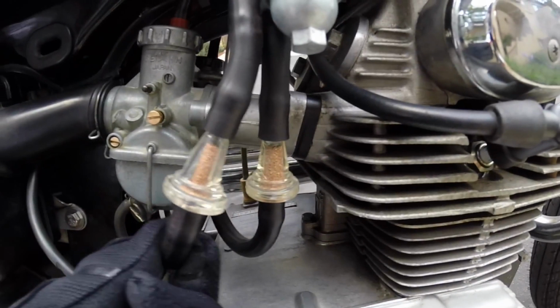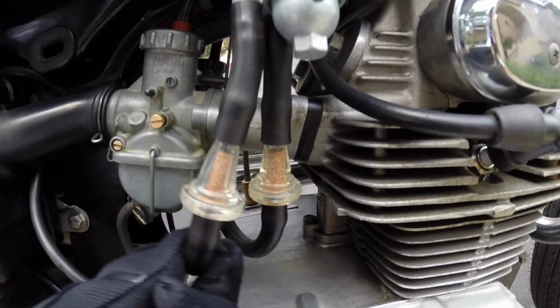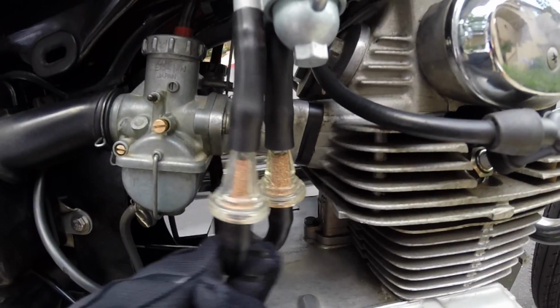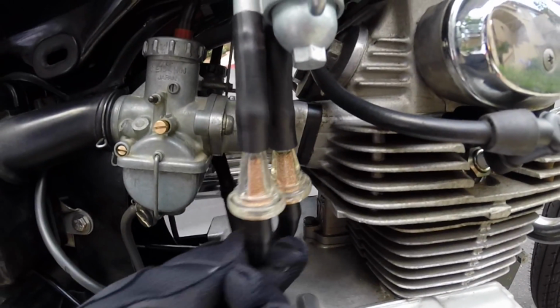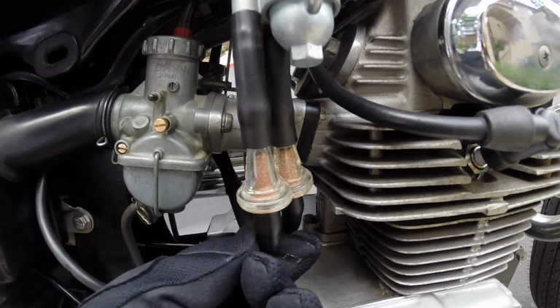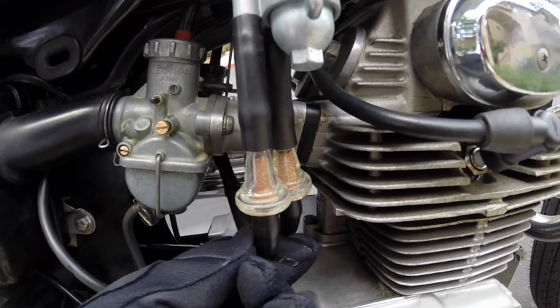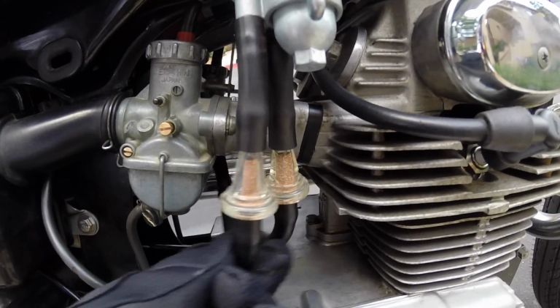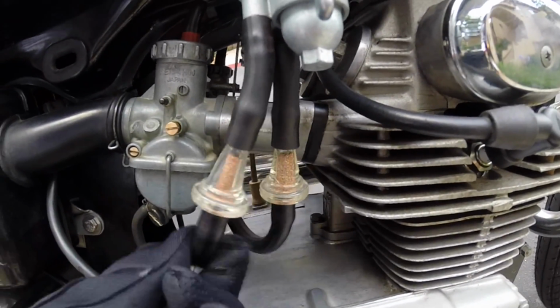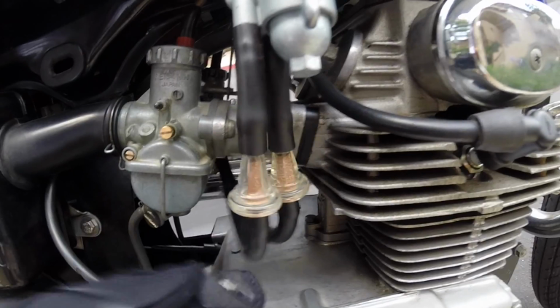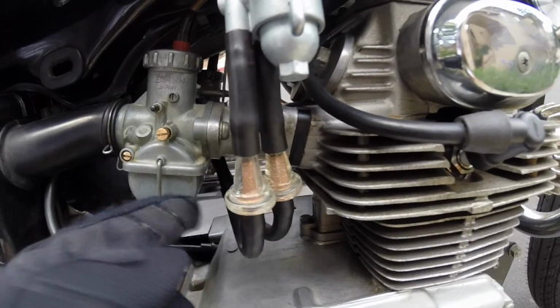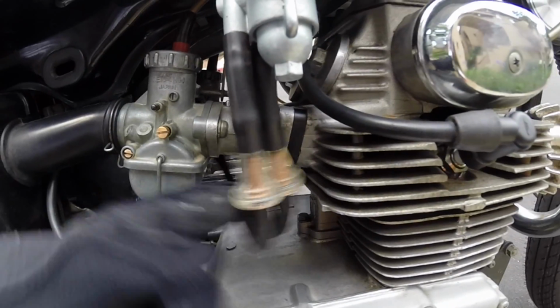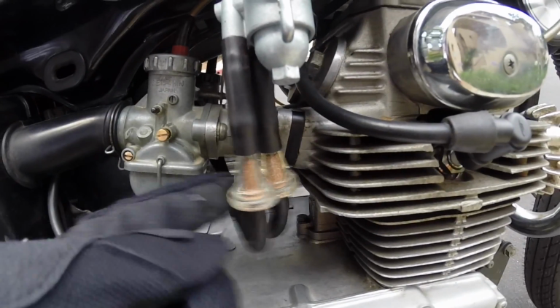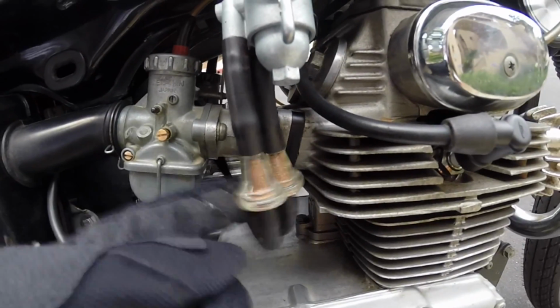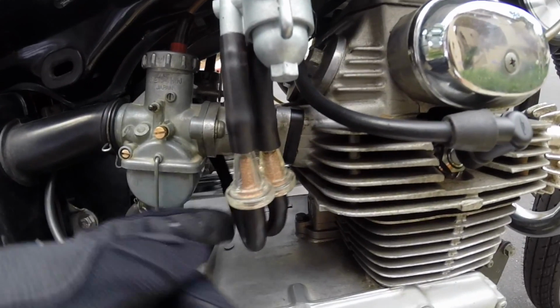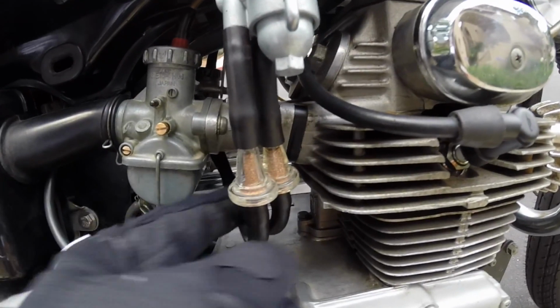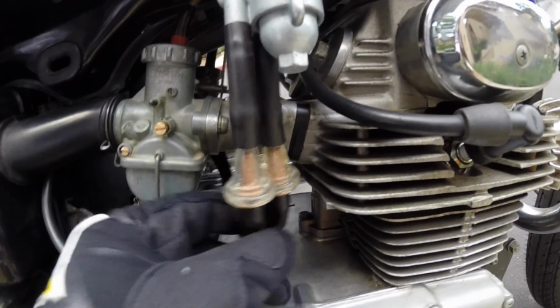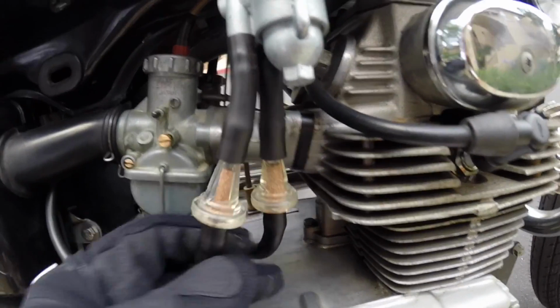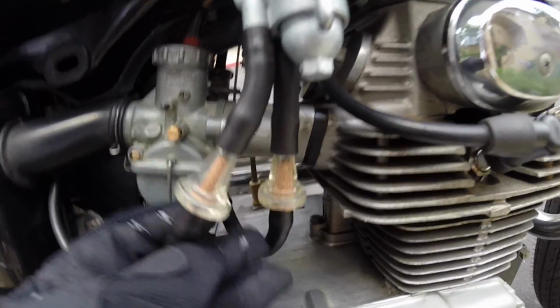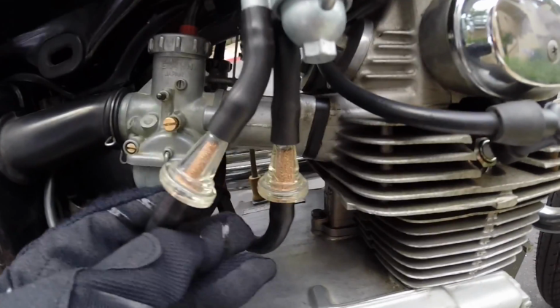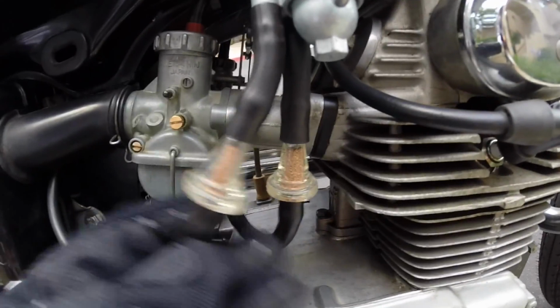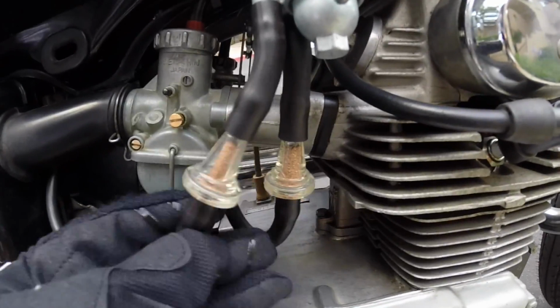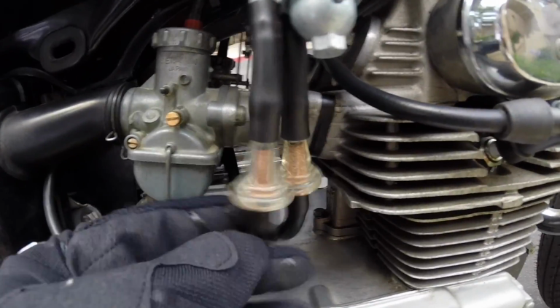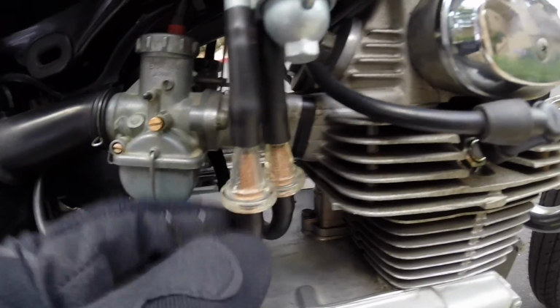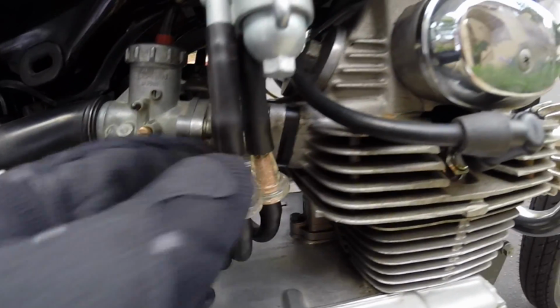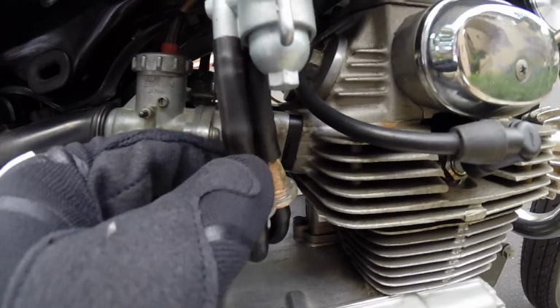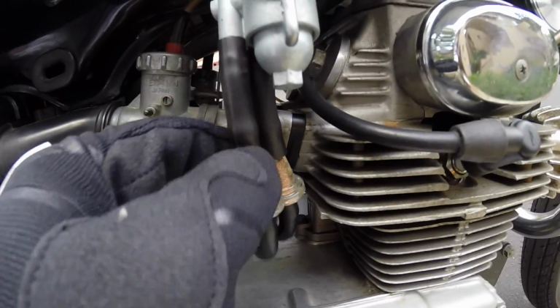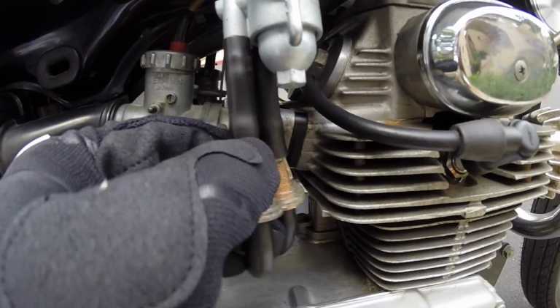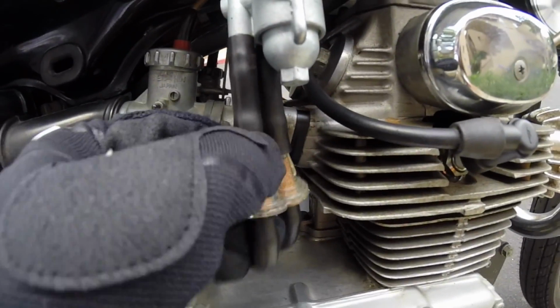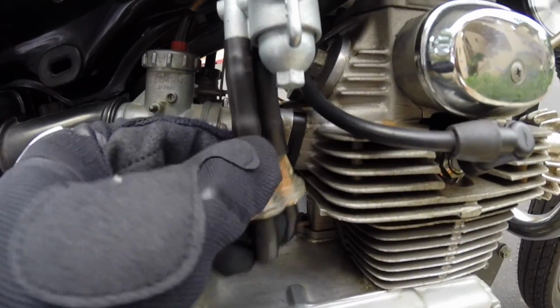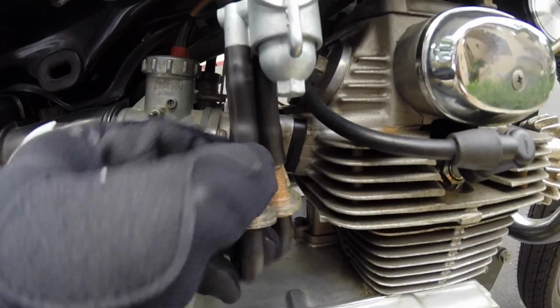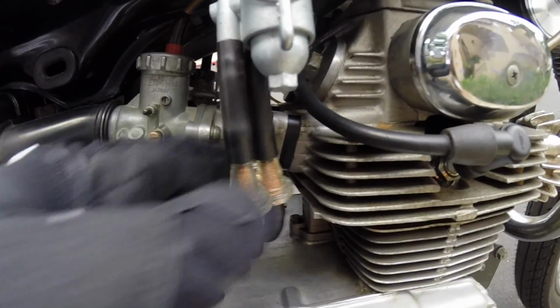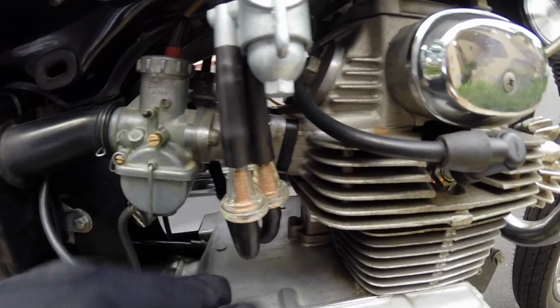Sometimes the gas won't fill all the way up in these filters. Not sure if that's normal, but the bike runs fine.